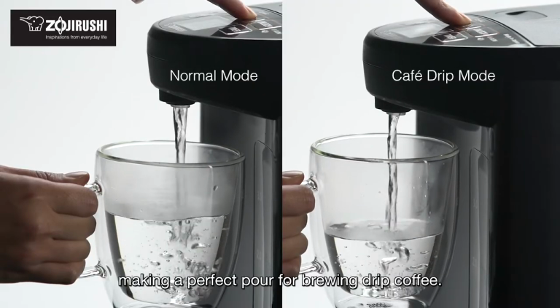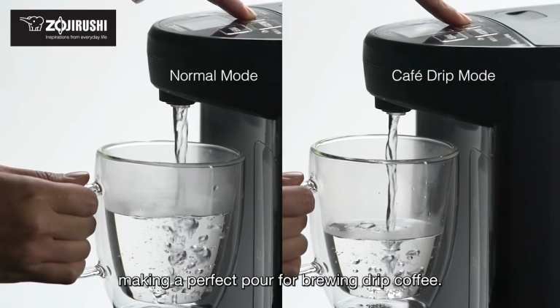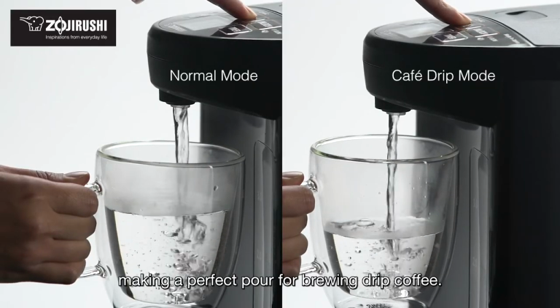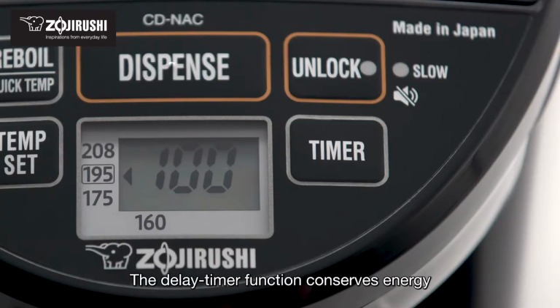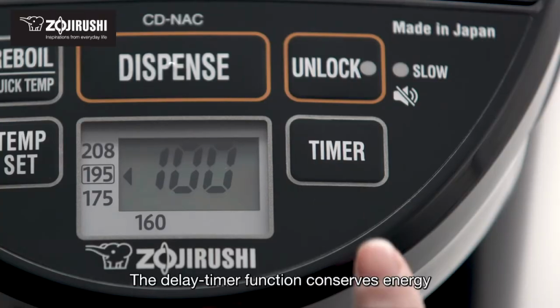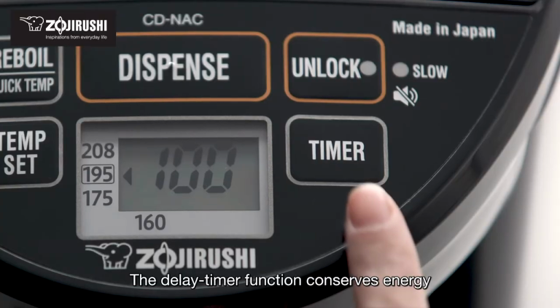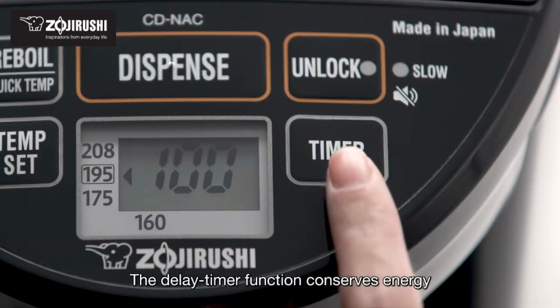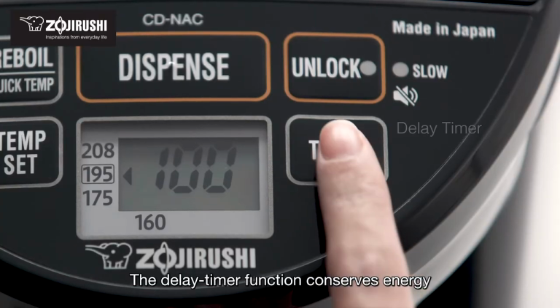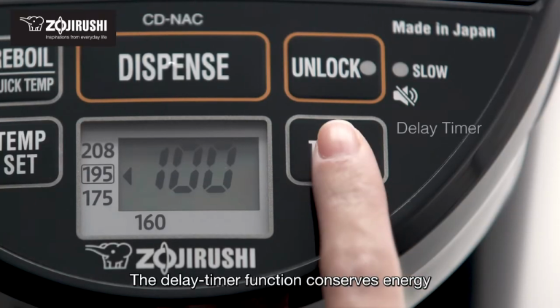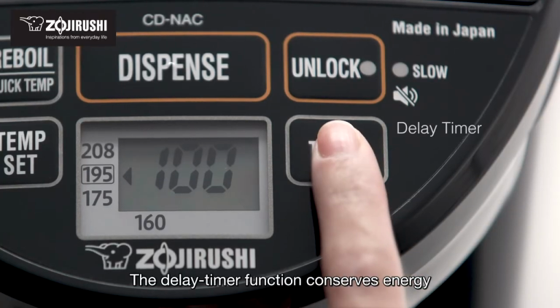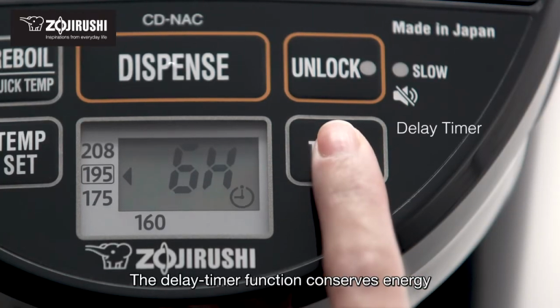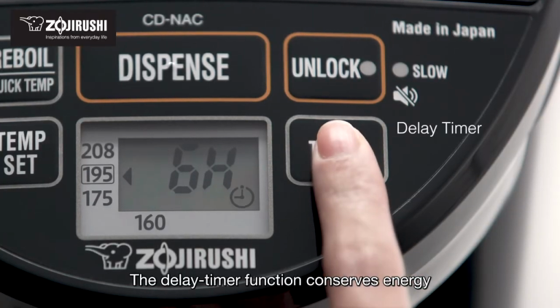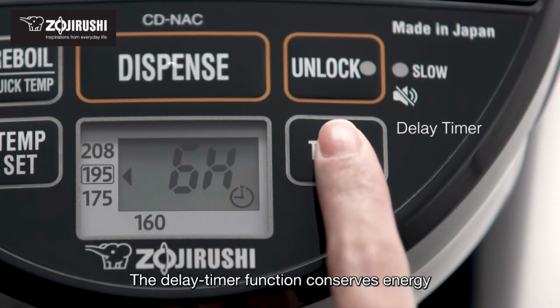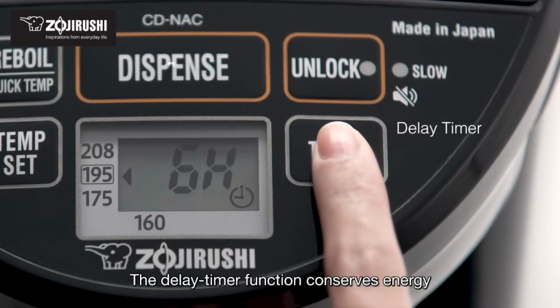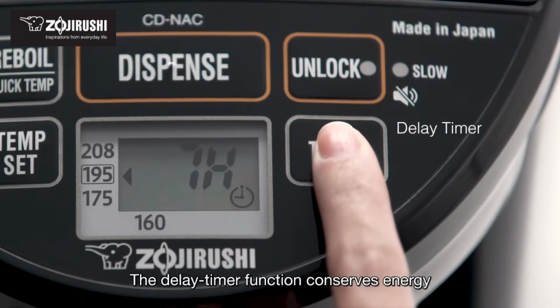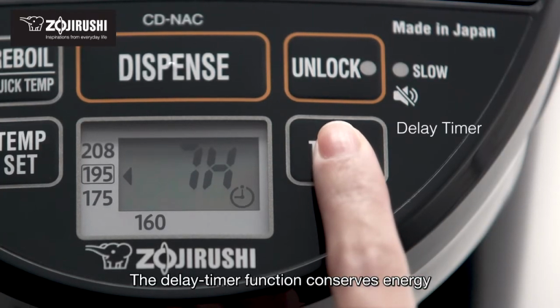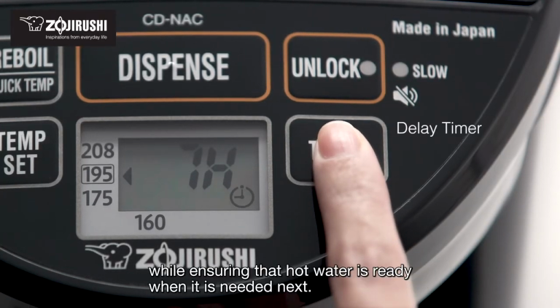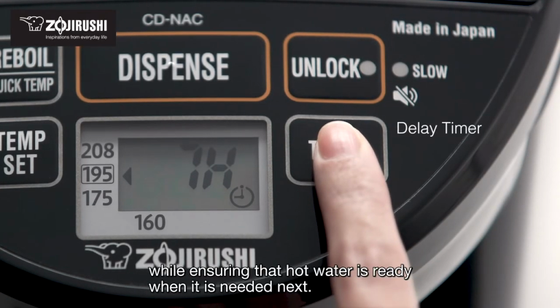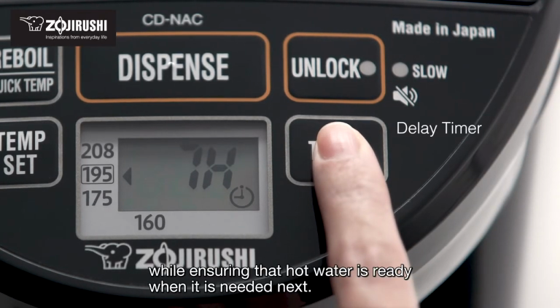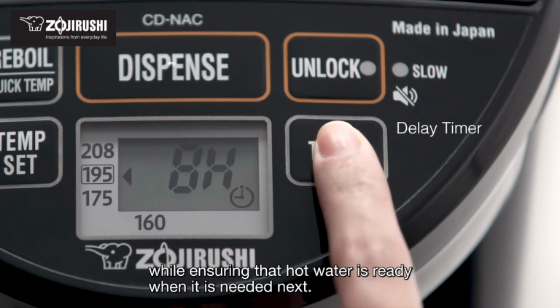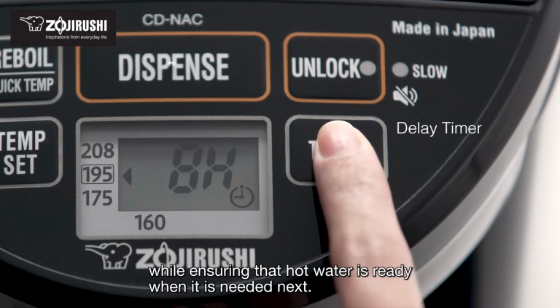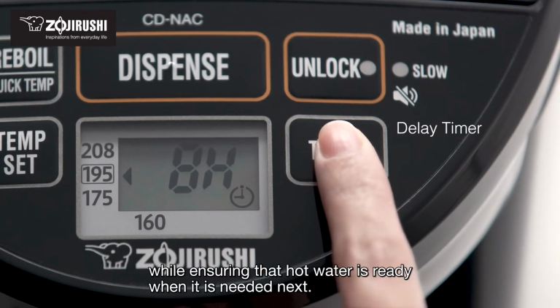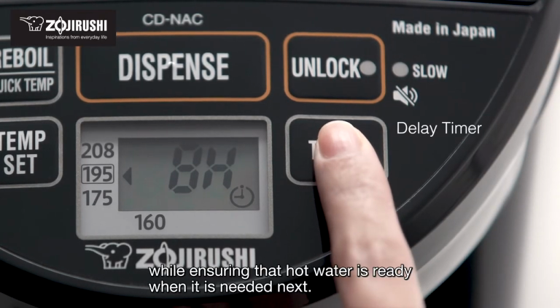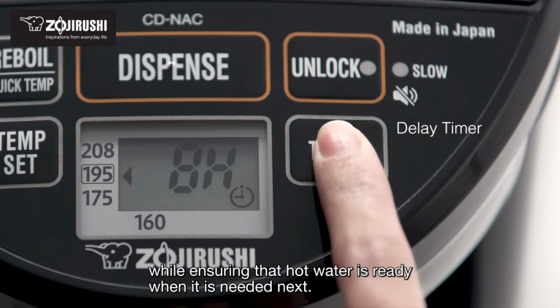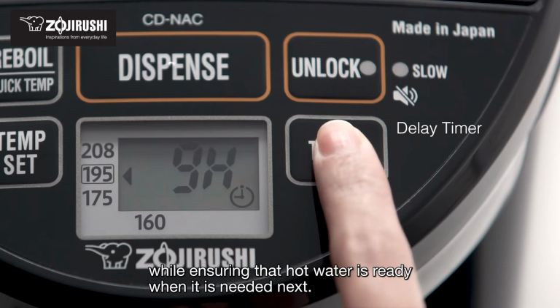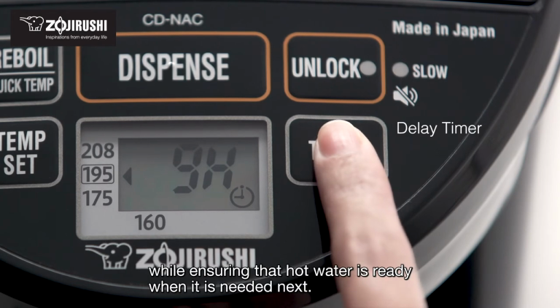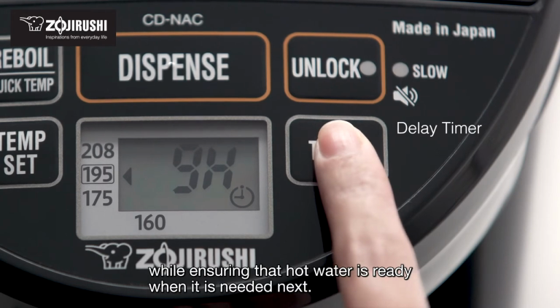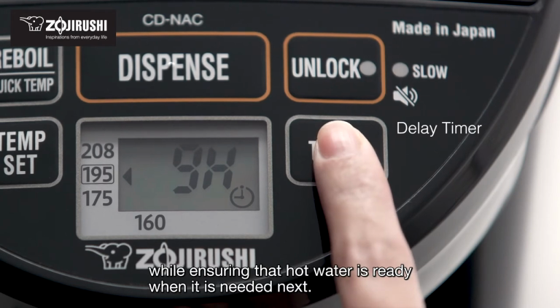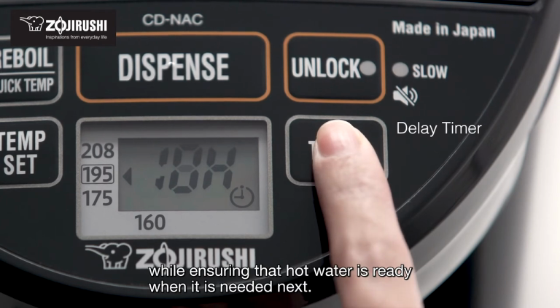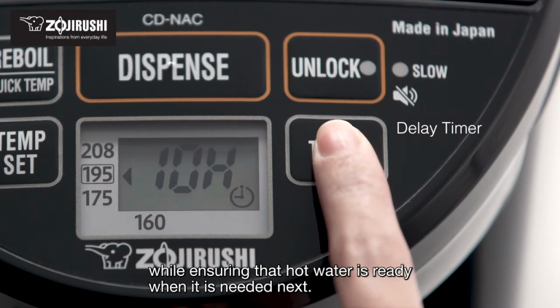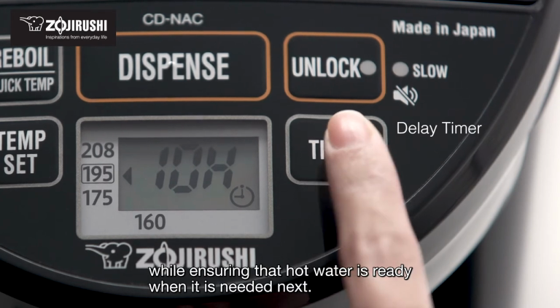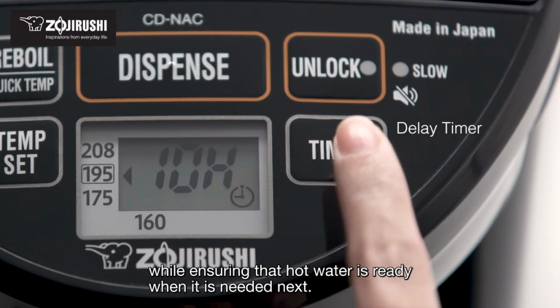The delay timer function conserves energy while ensuring that hot water is ready when it is needed next.